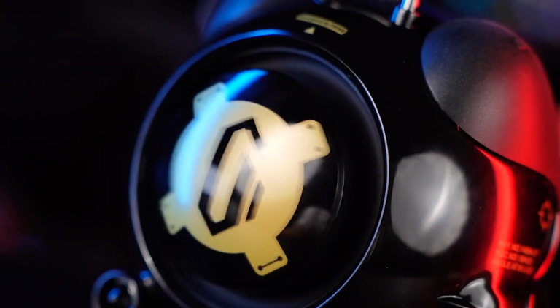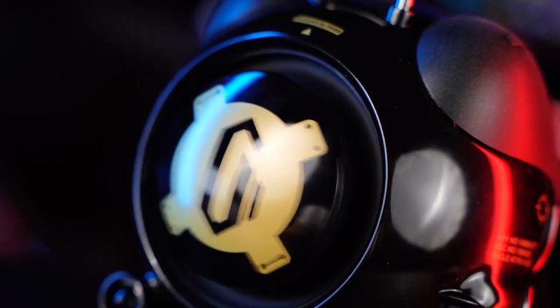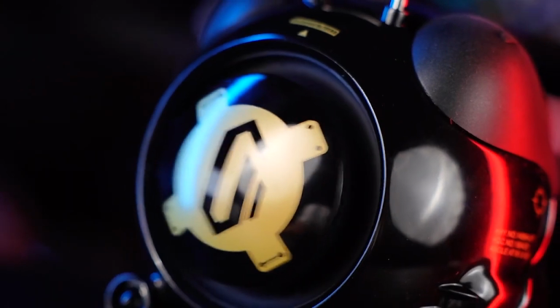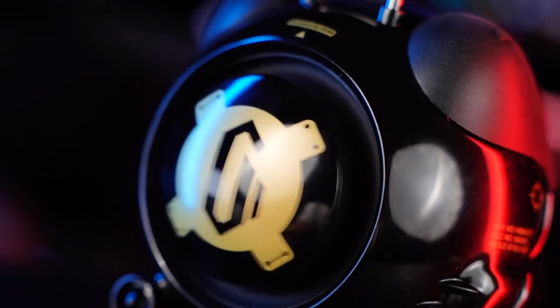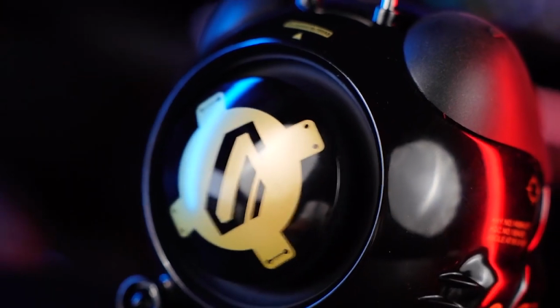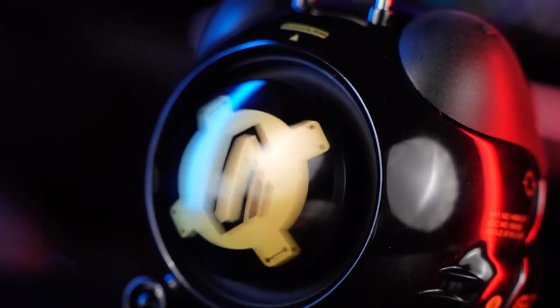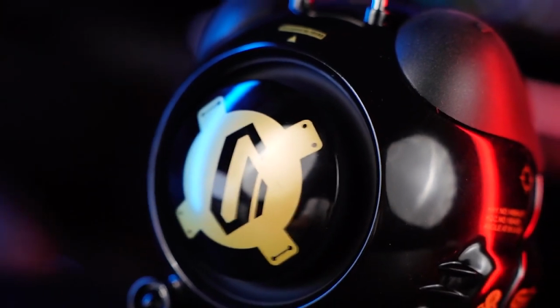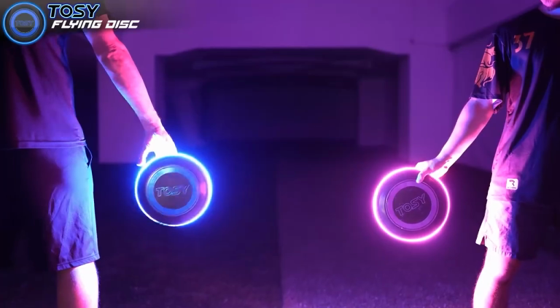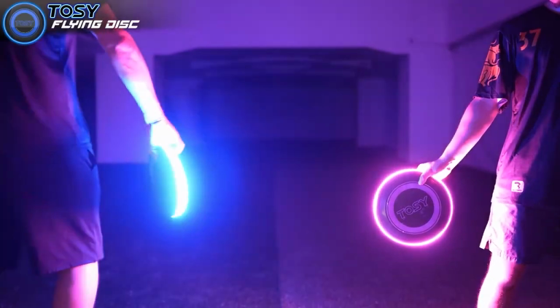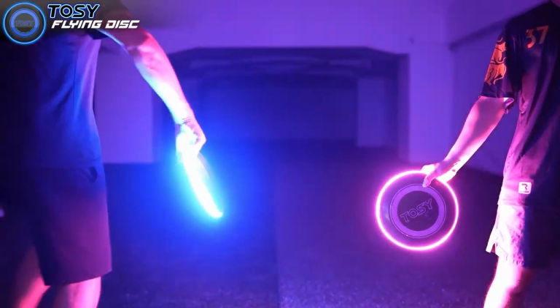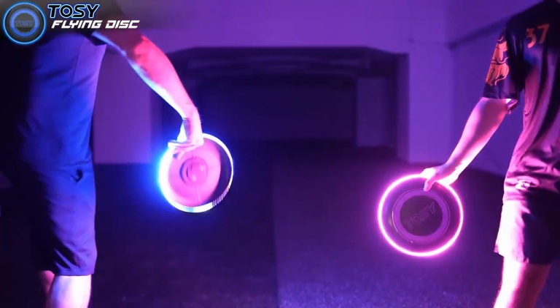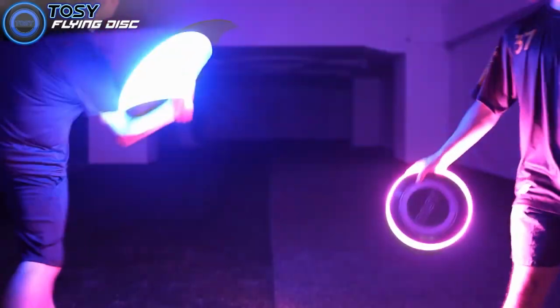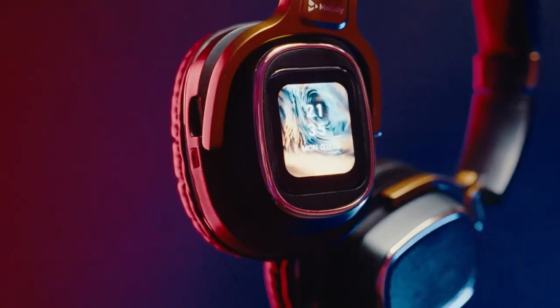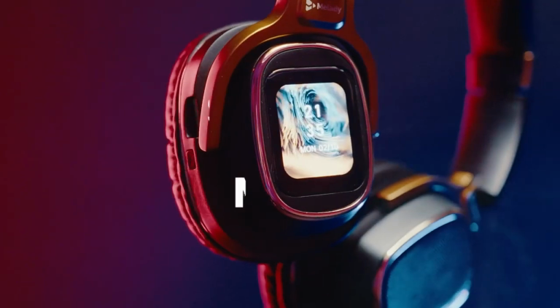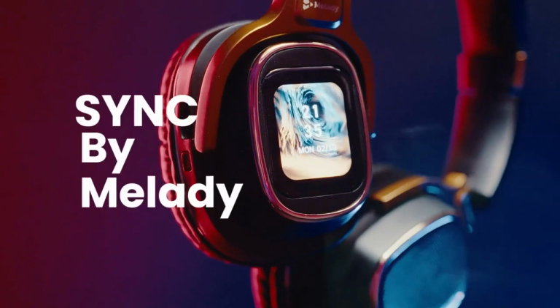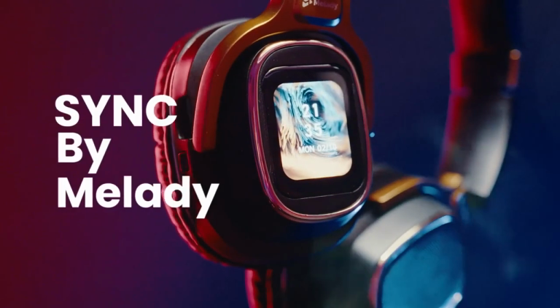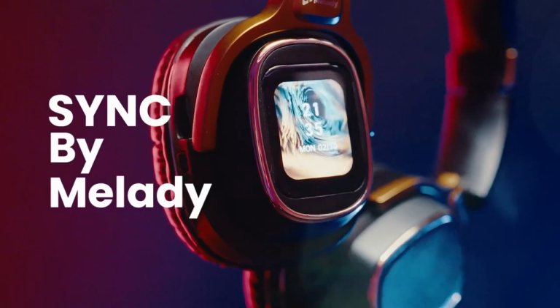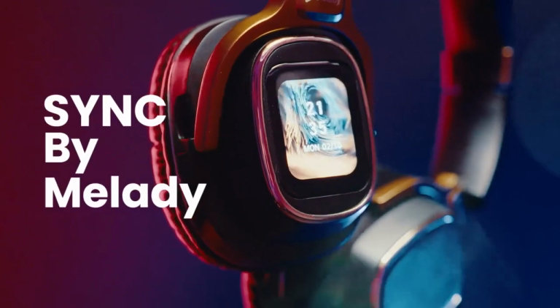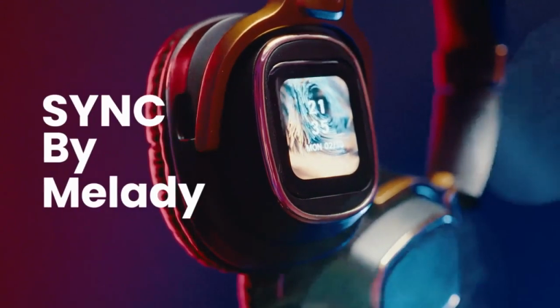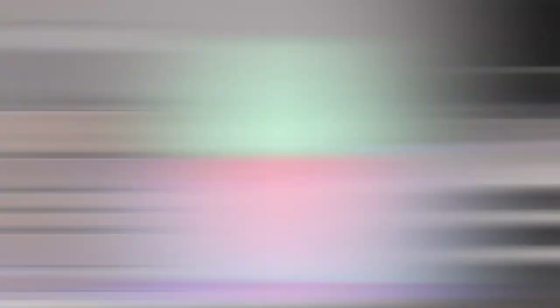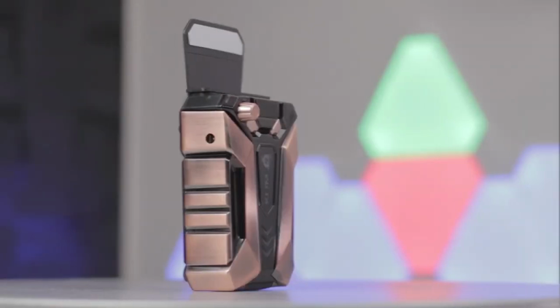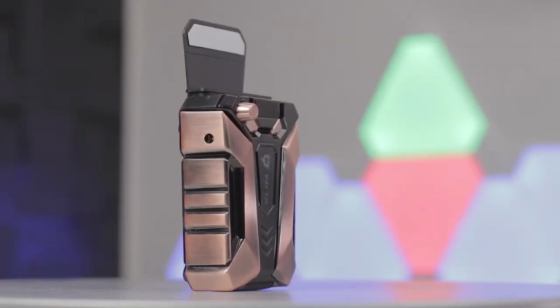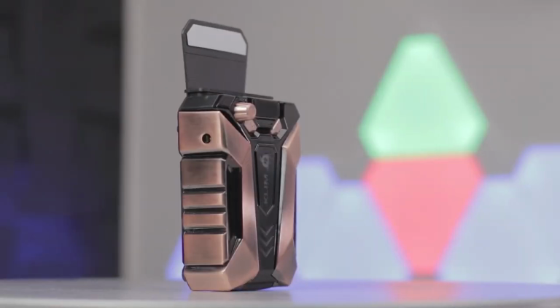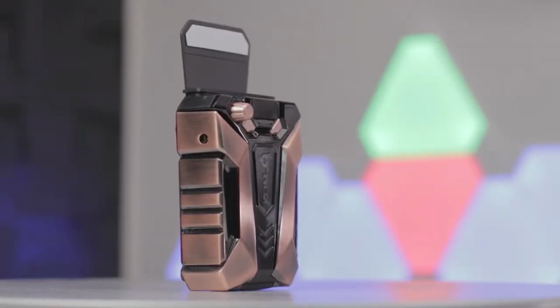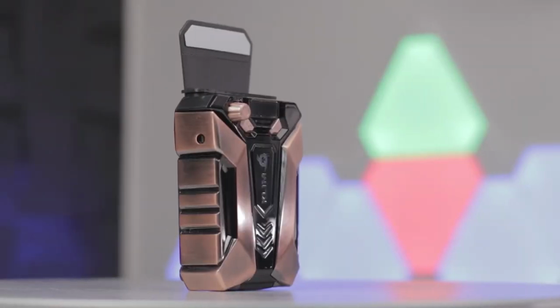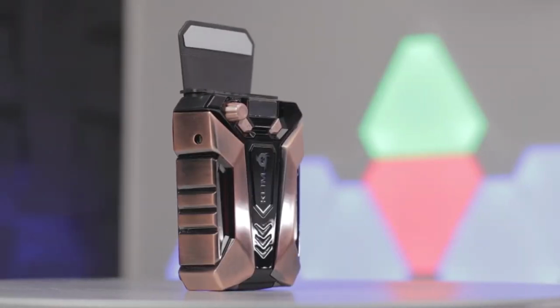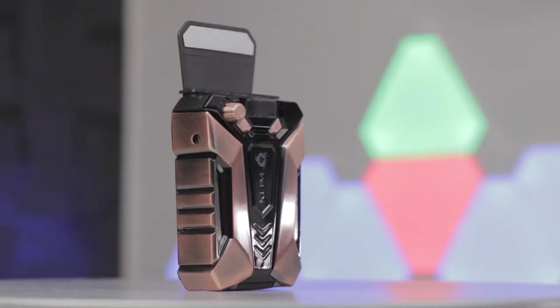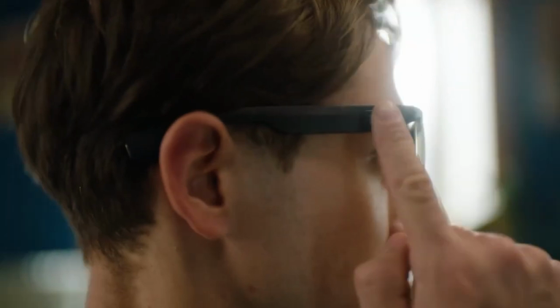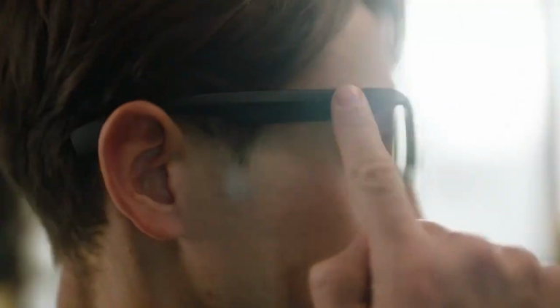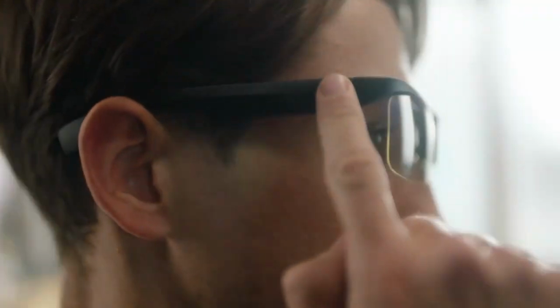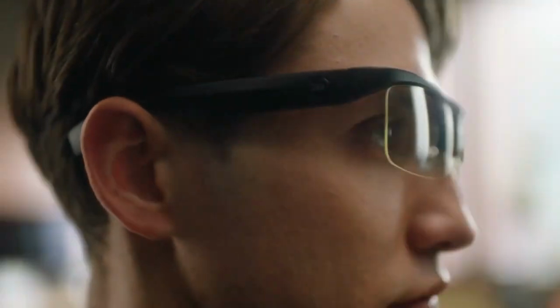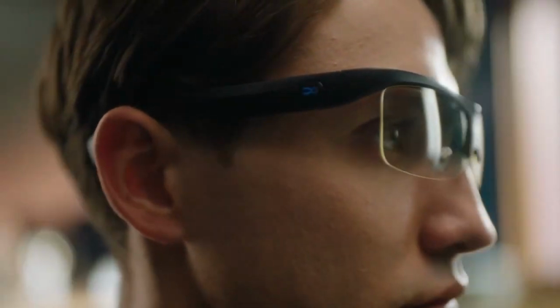Hey guys, are you ready to explore the exciting universe of cool tech gadgets? Let's find out!